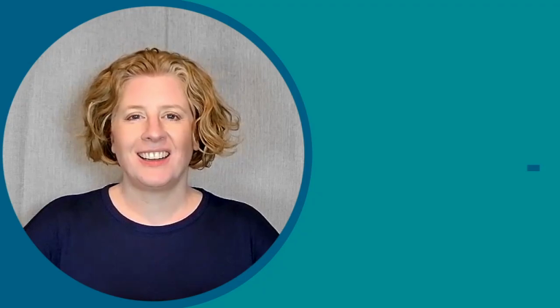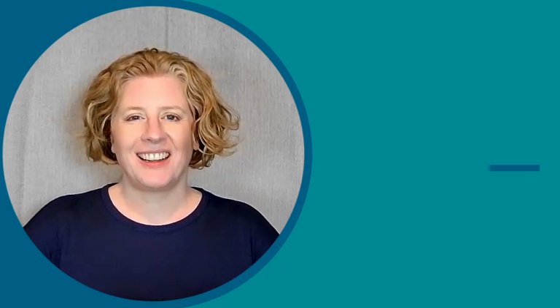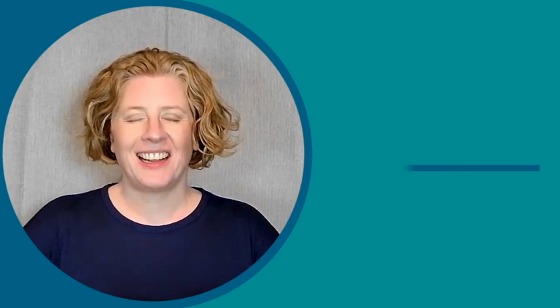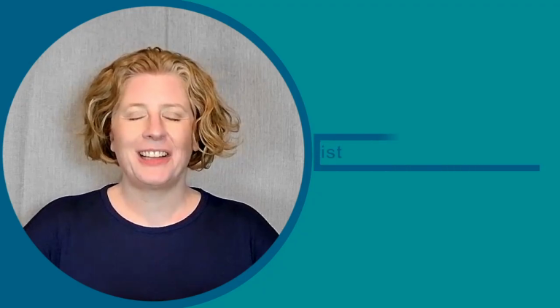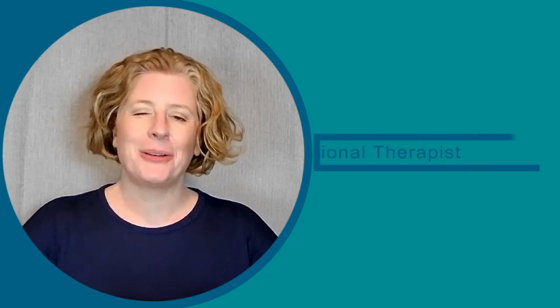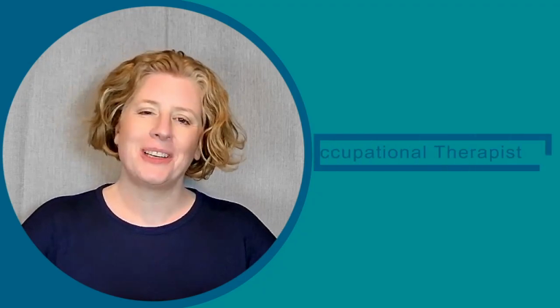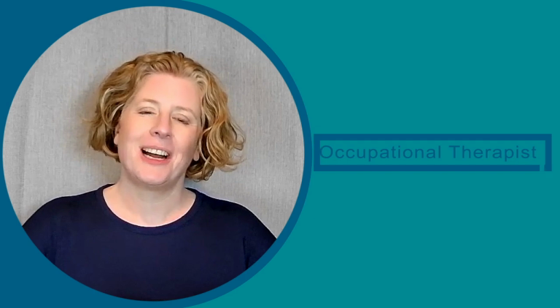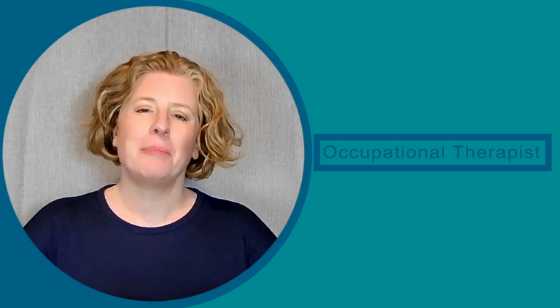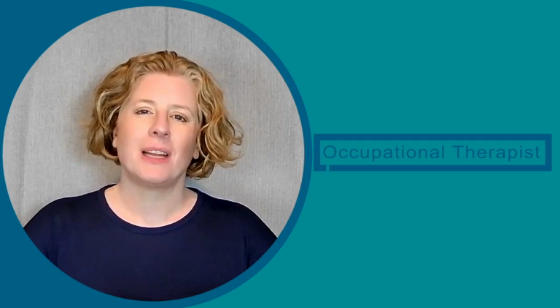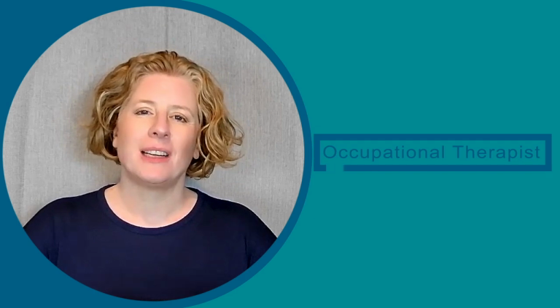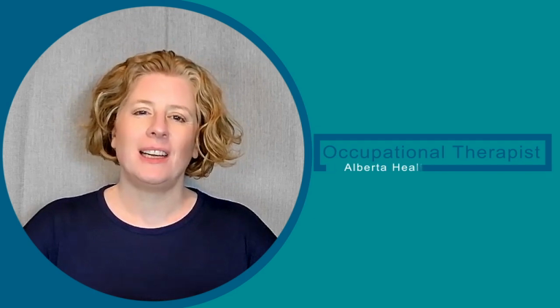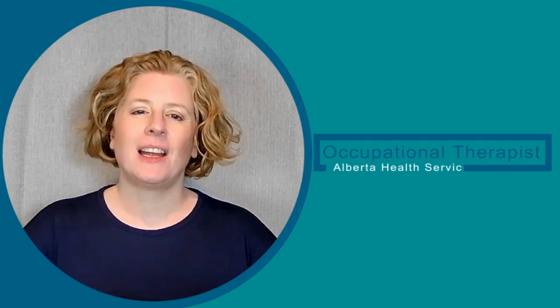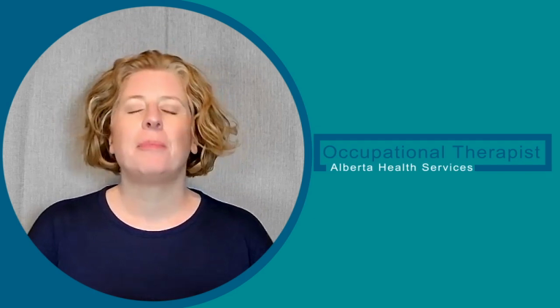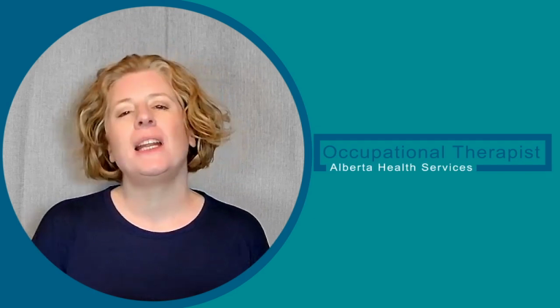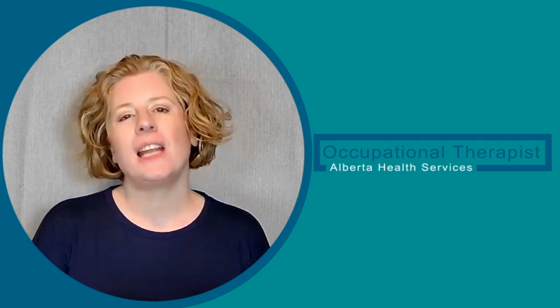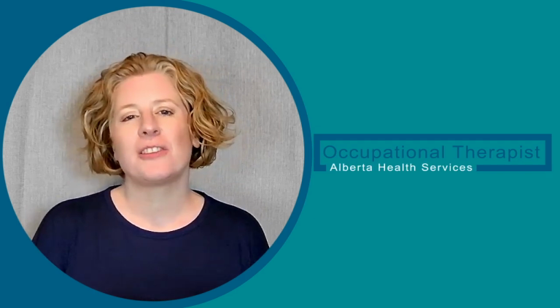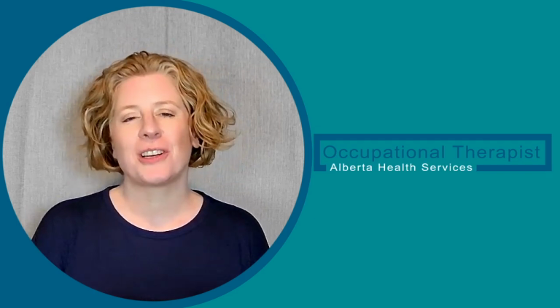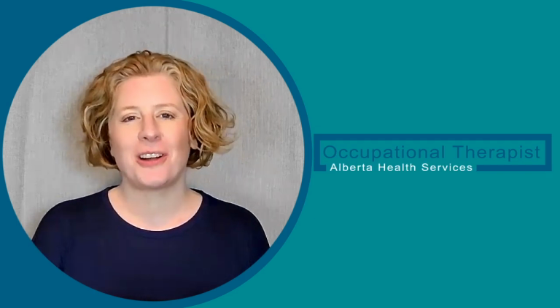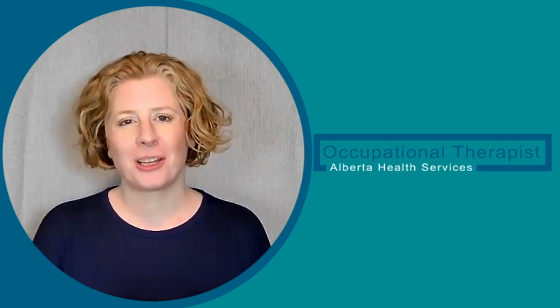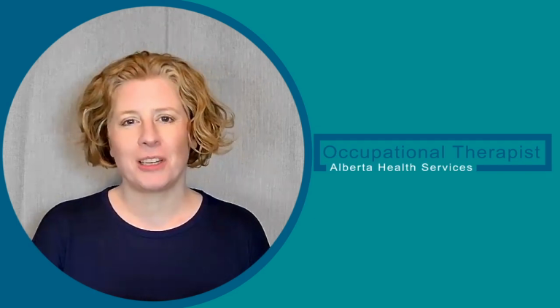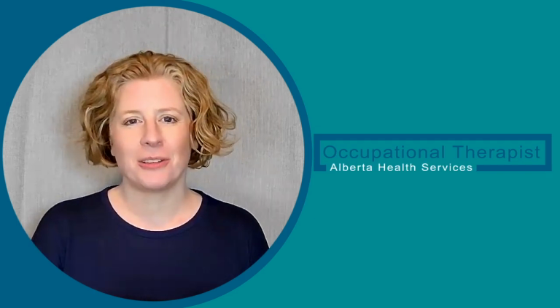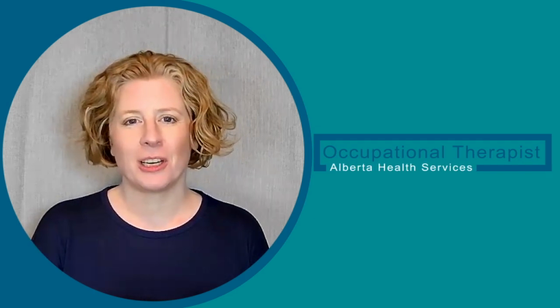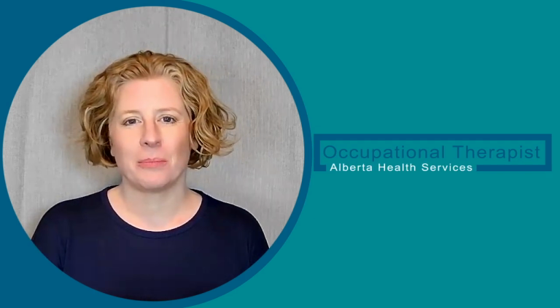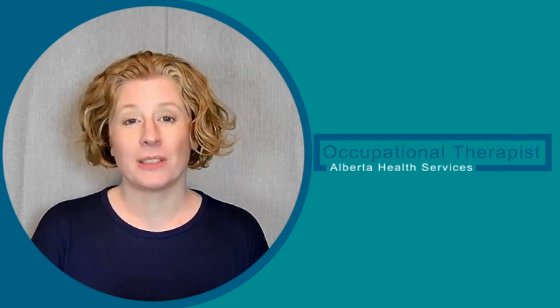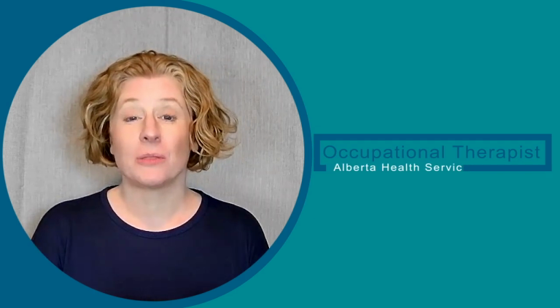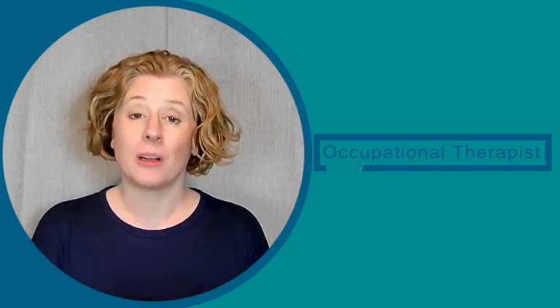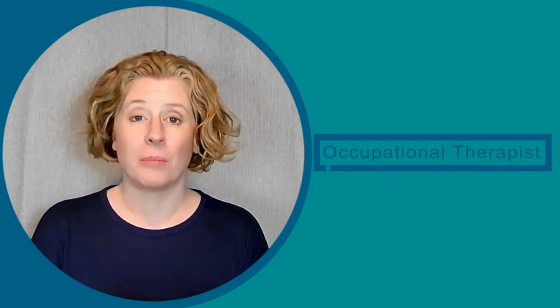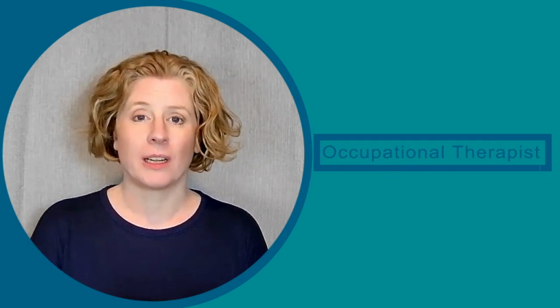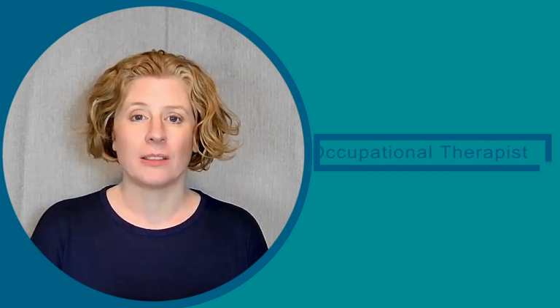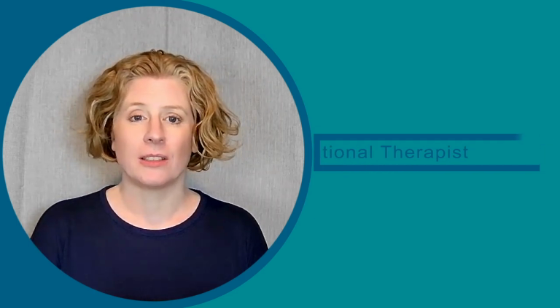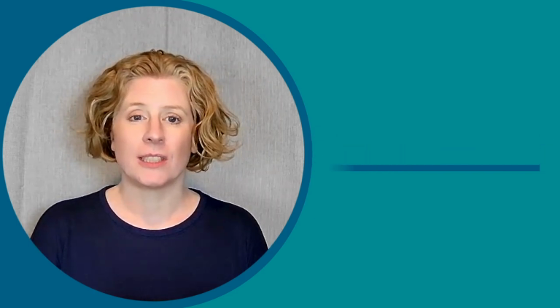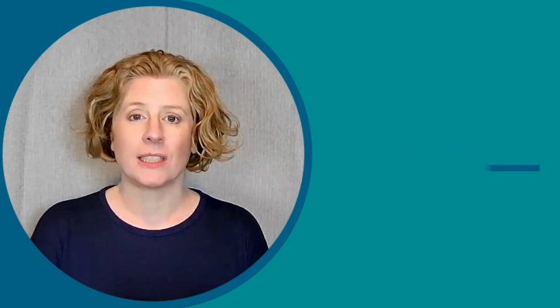Hello, I'm Melanie, a pediatric occupational therapist with Alberta Health Services.